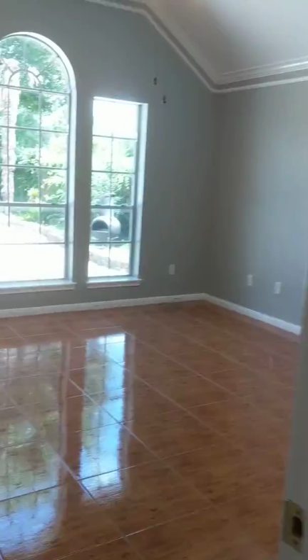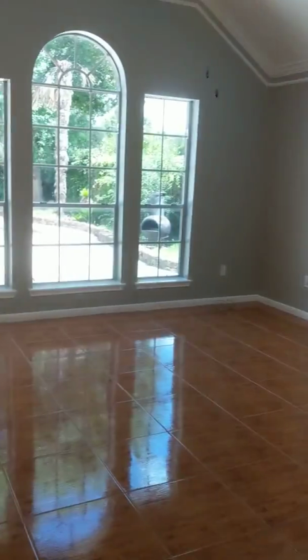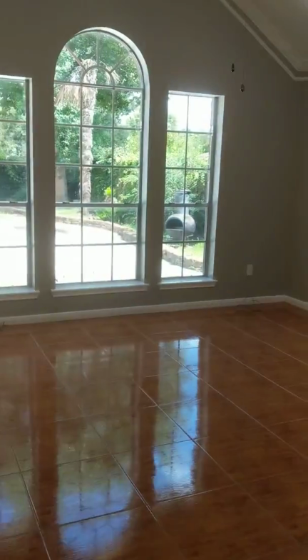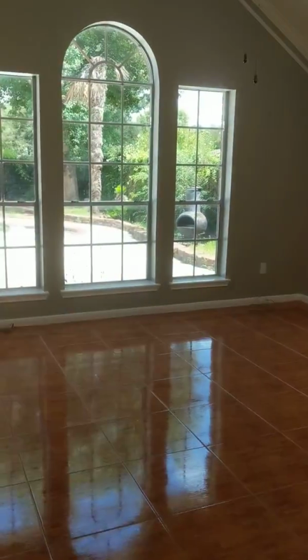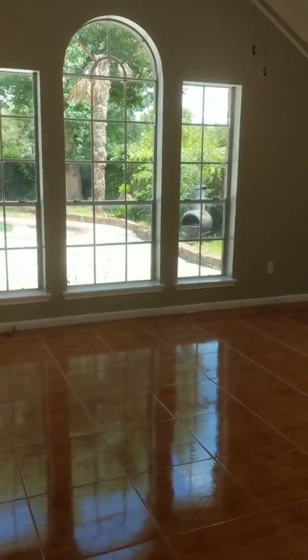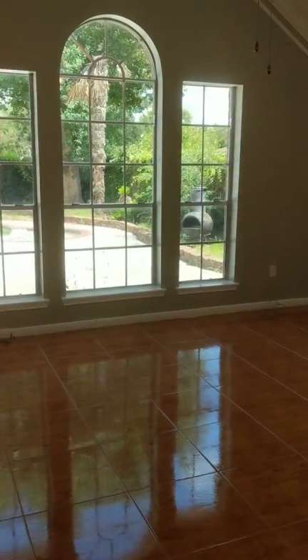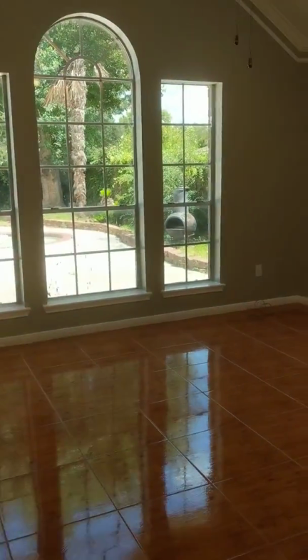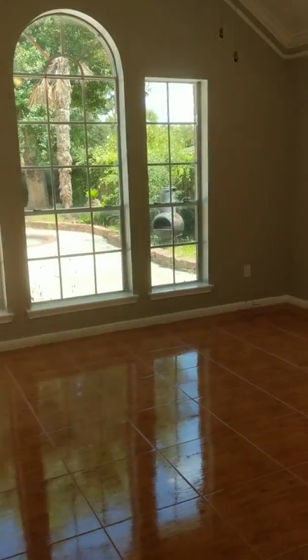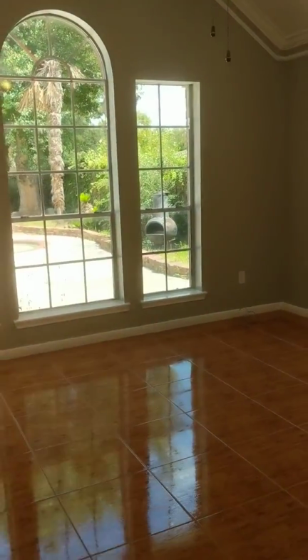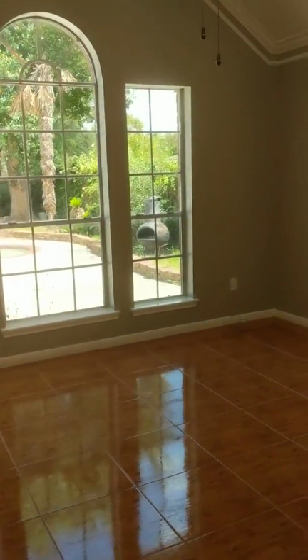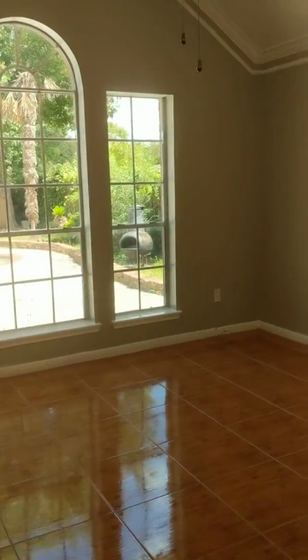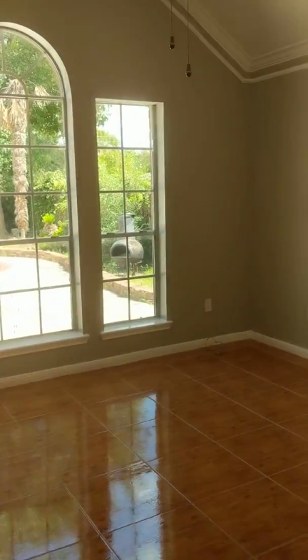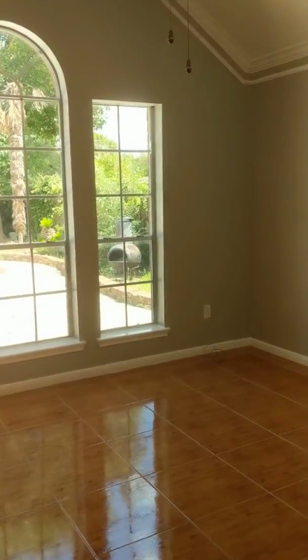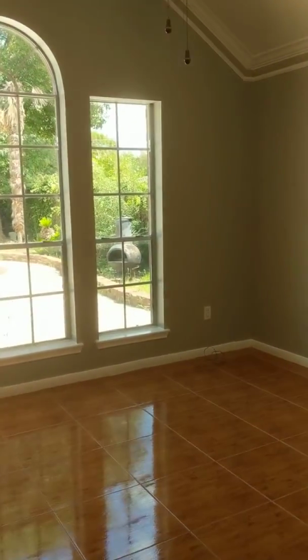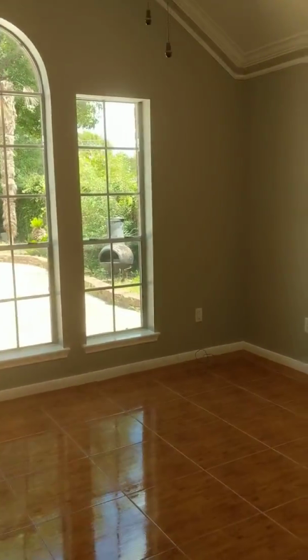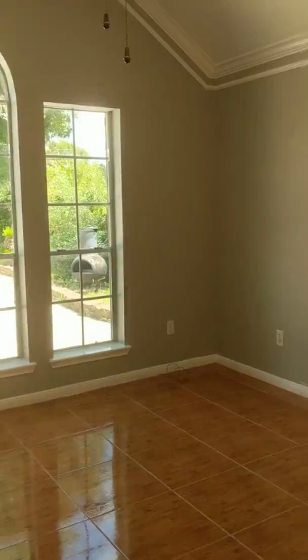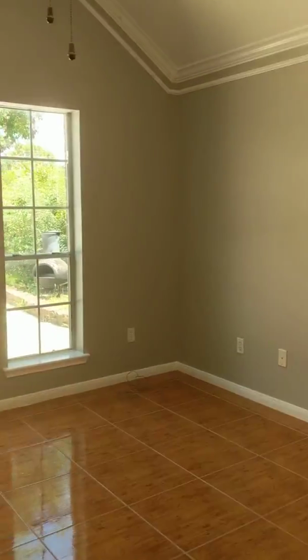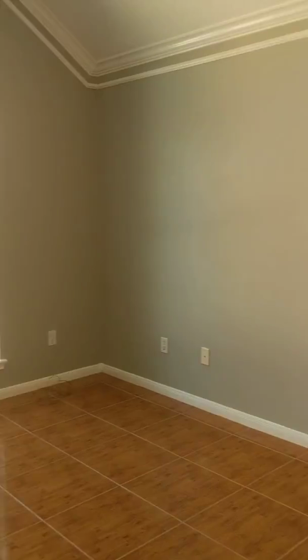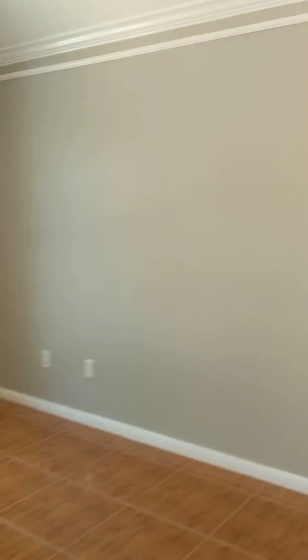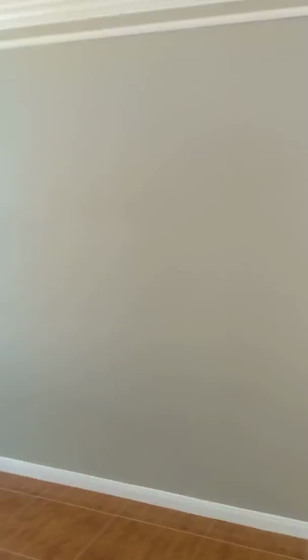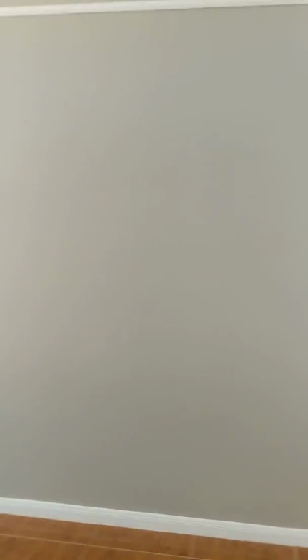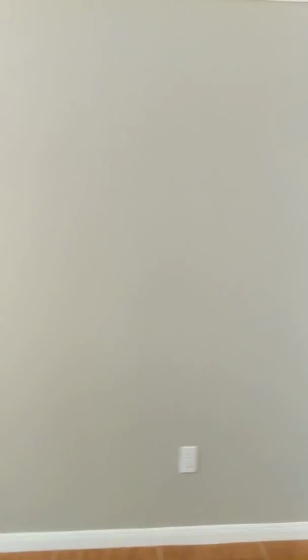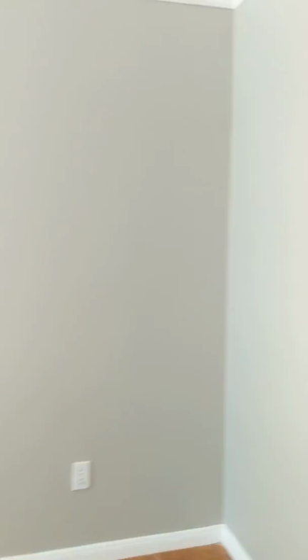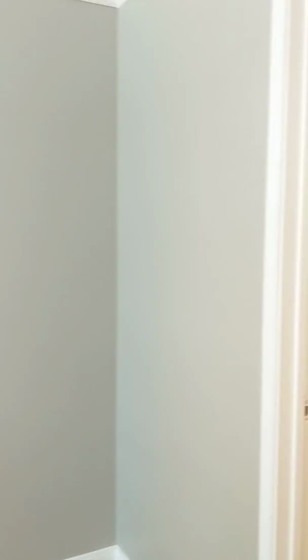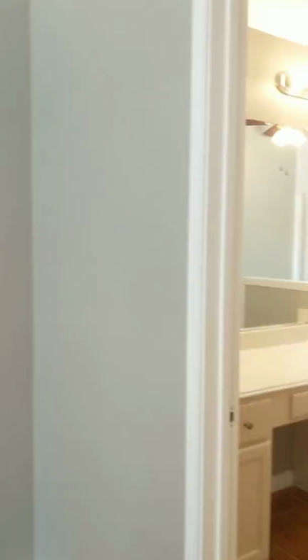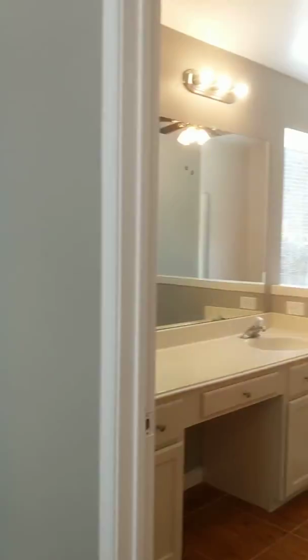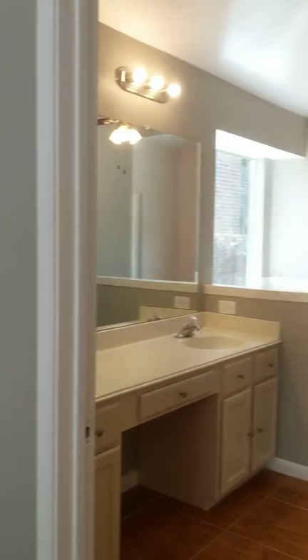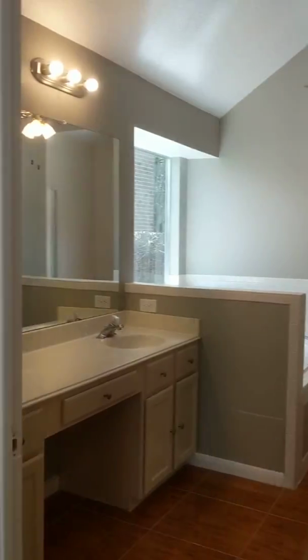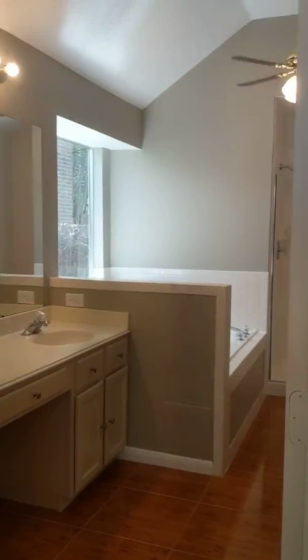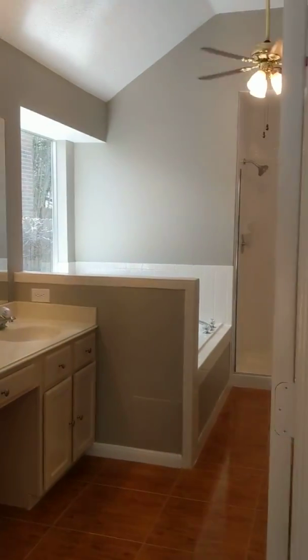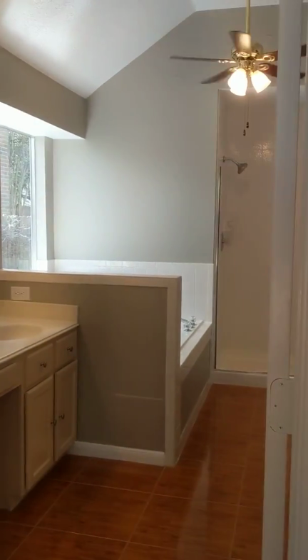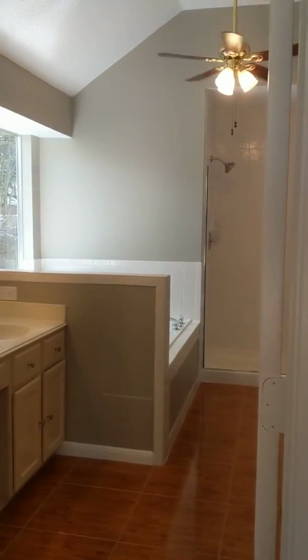And this is the master bedroom. I'm going to have to cut this short.